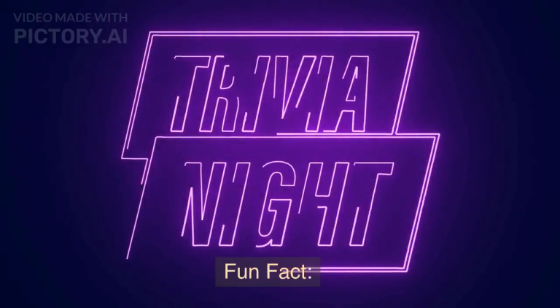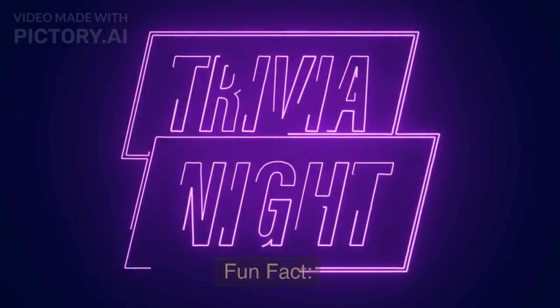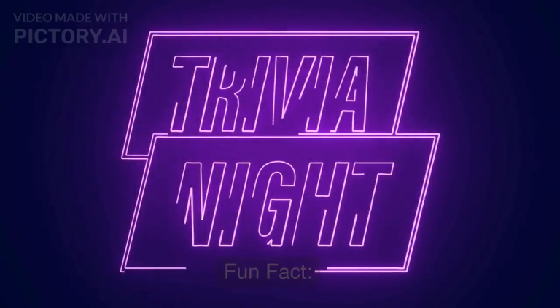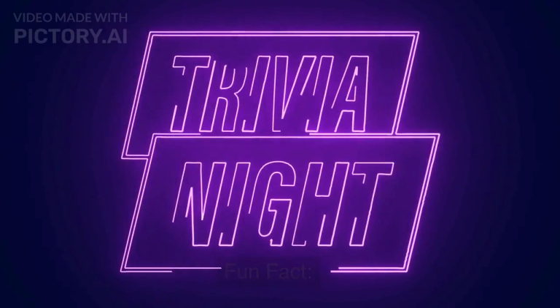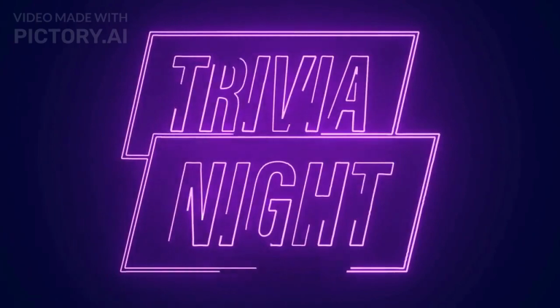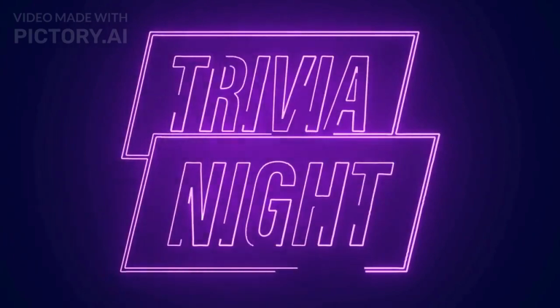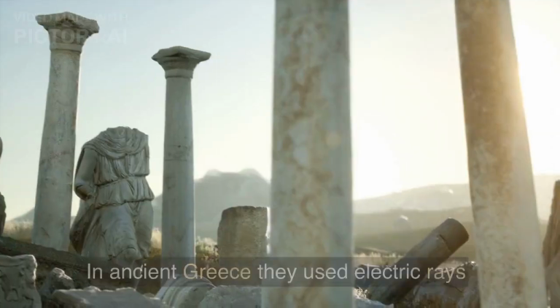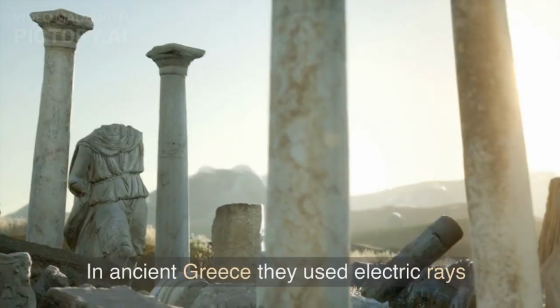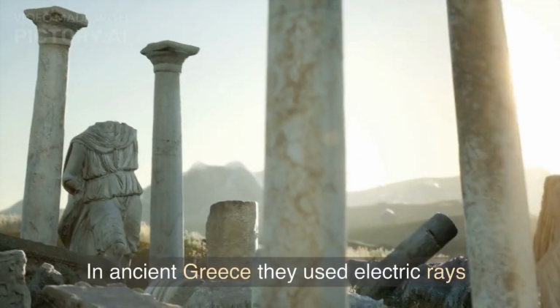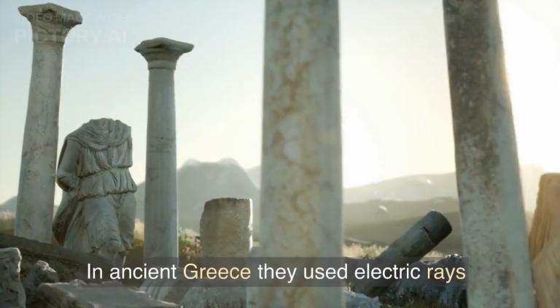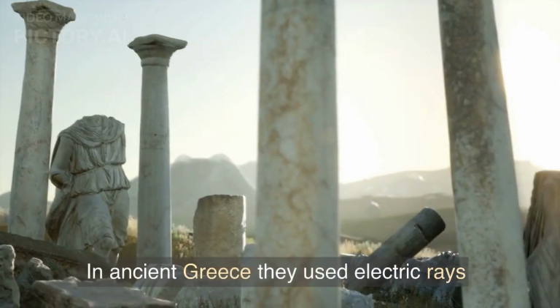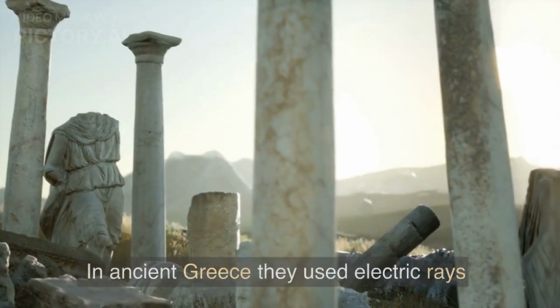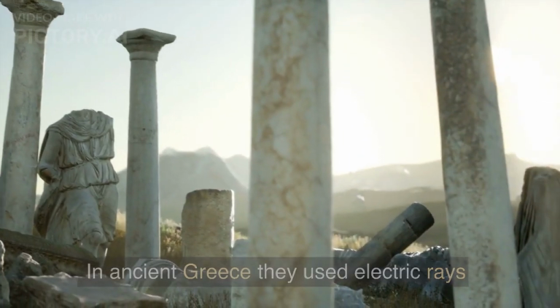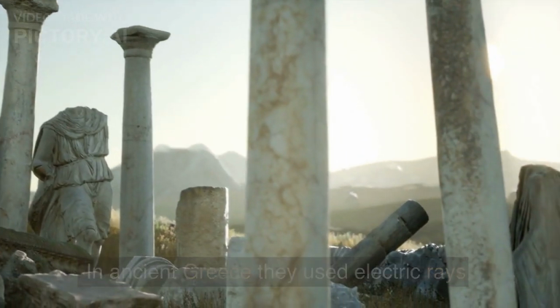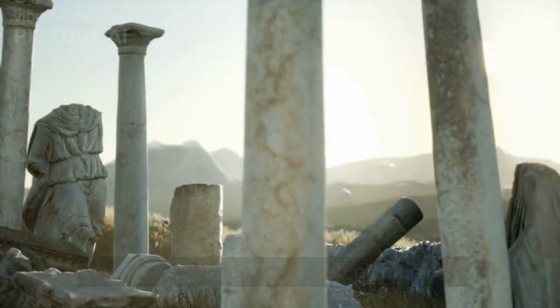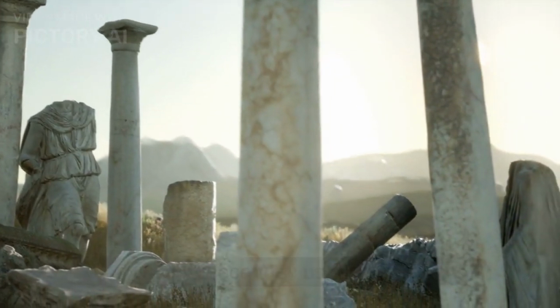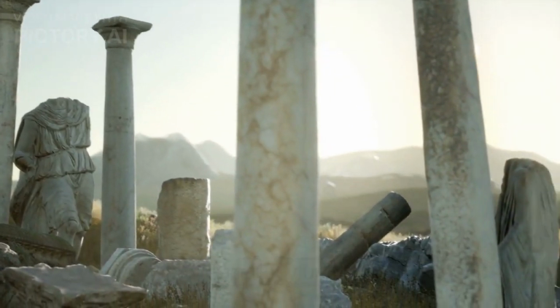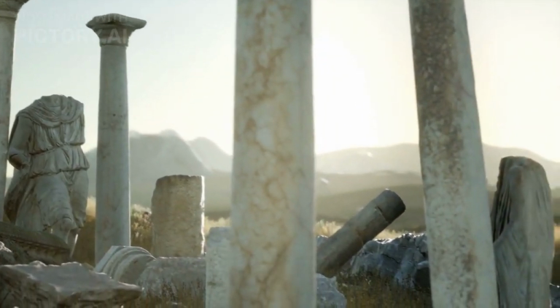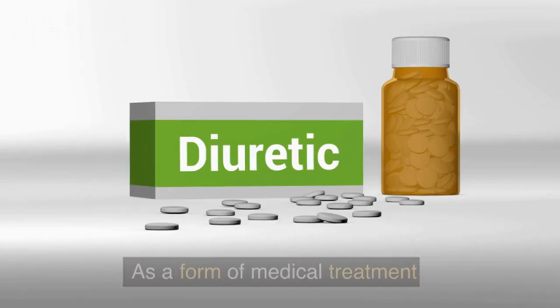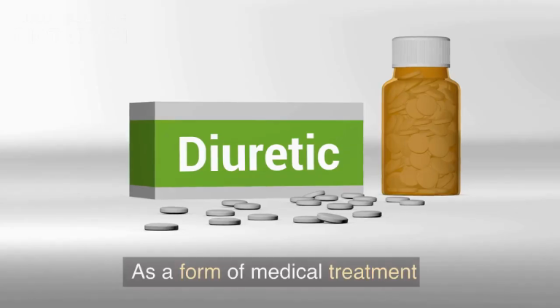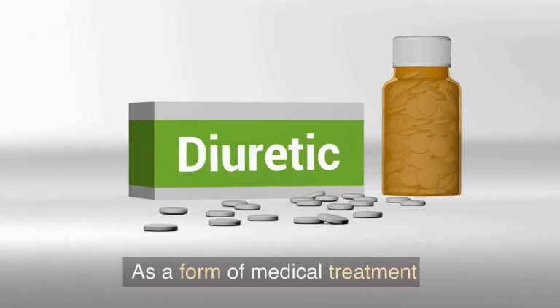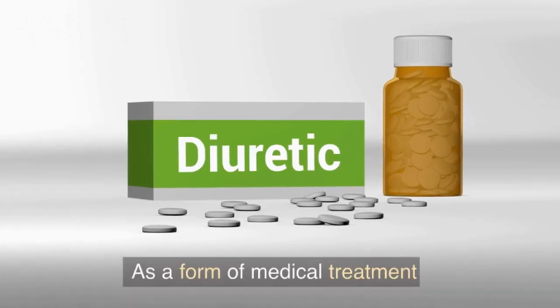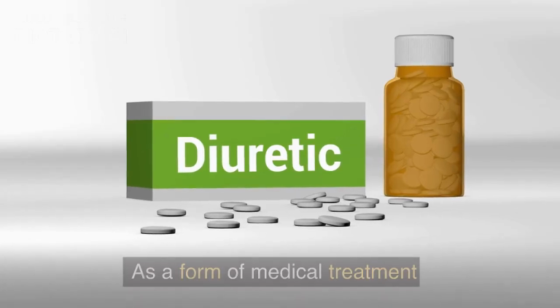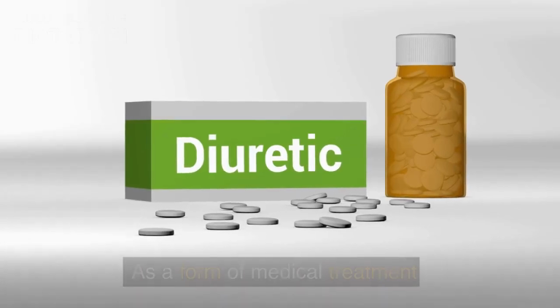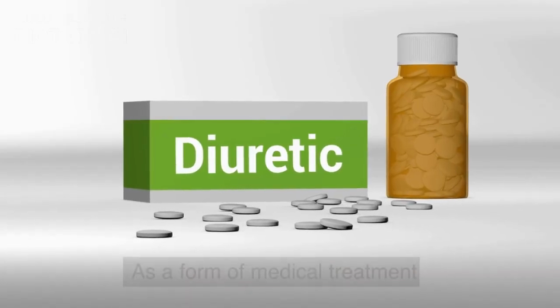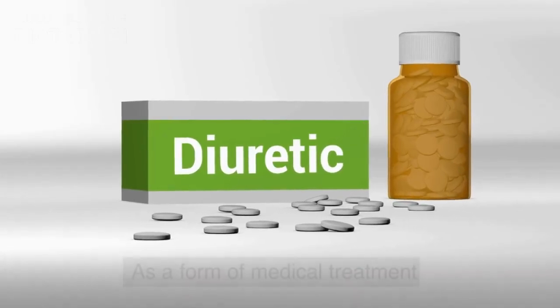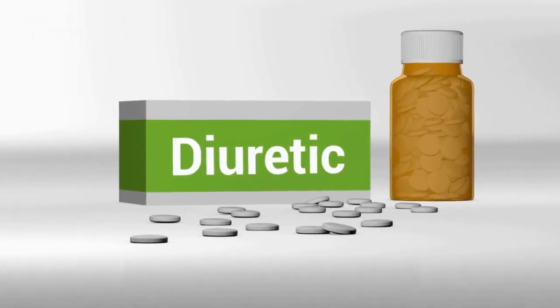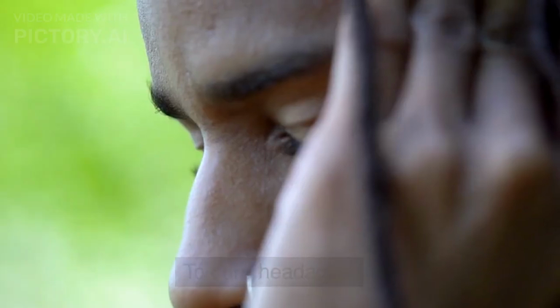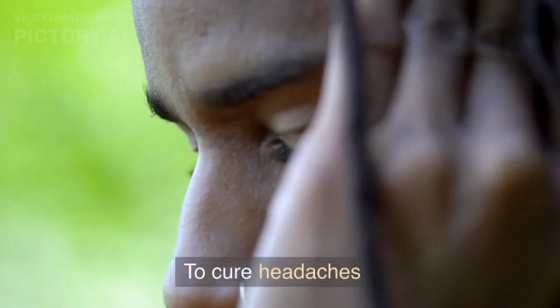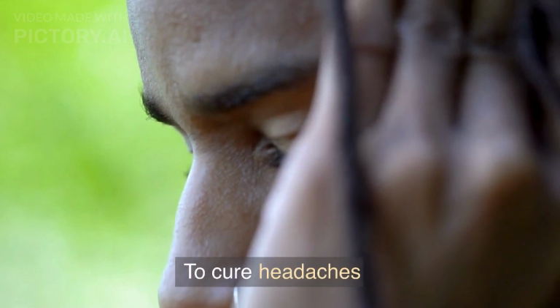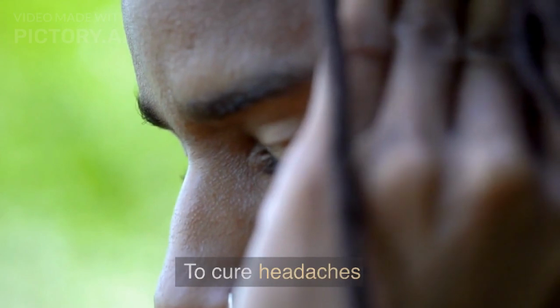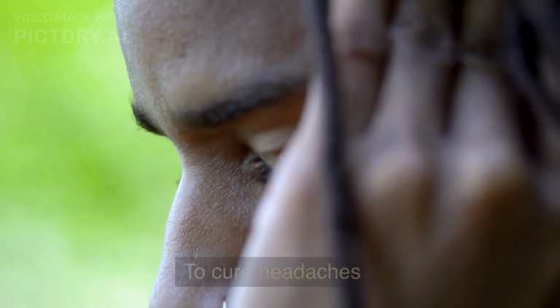In fact, in ancient Greece, they used electric rays as a form of medical treatment to cure headaches.